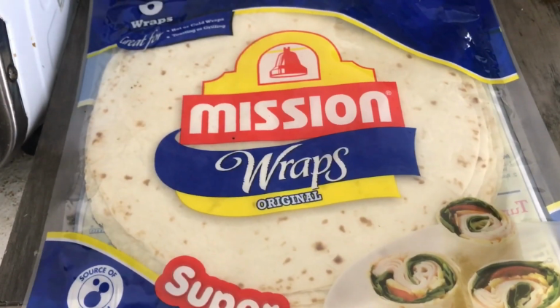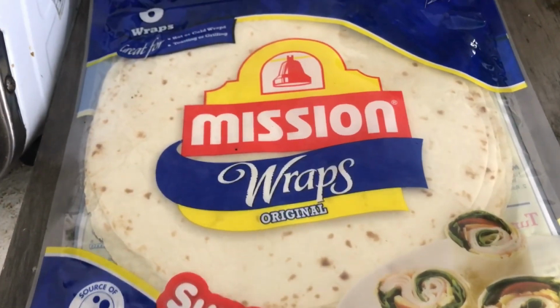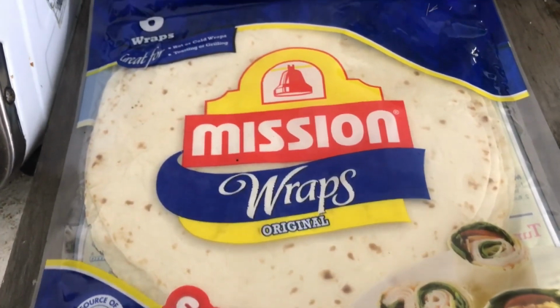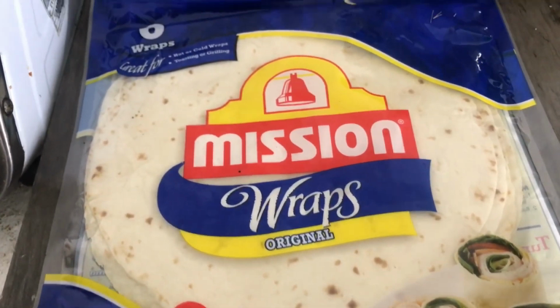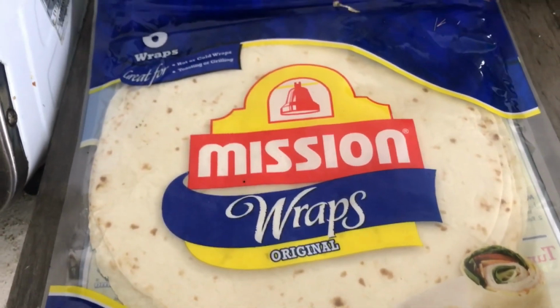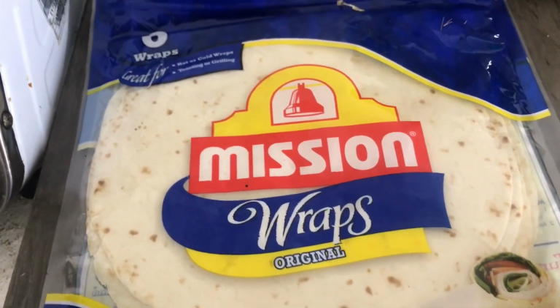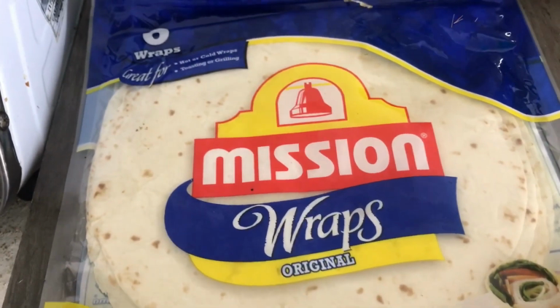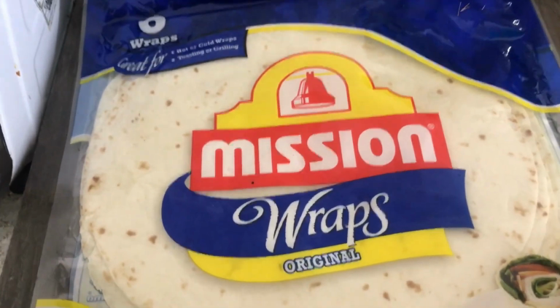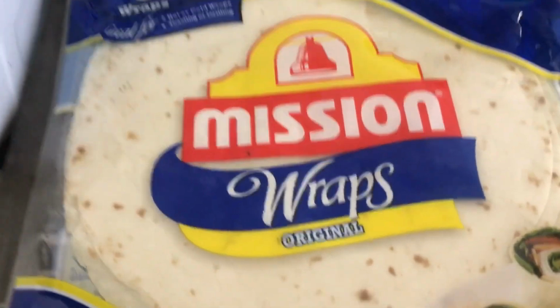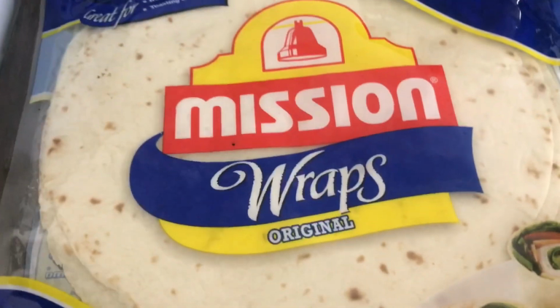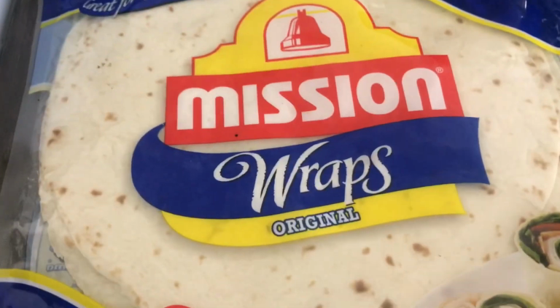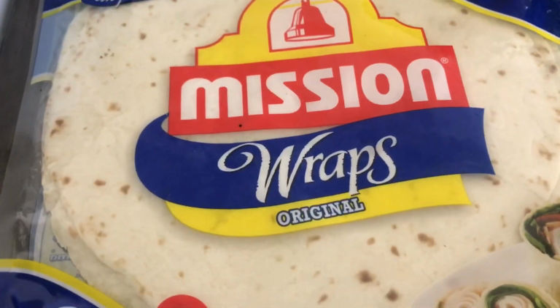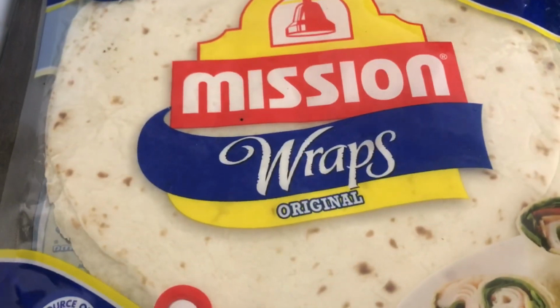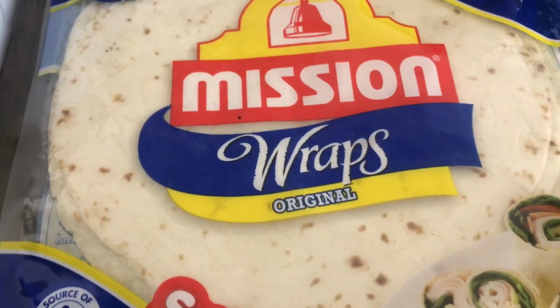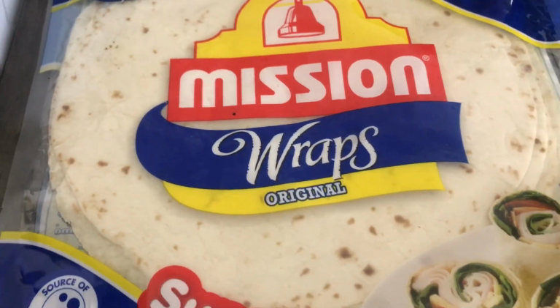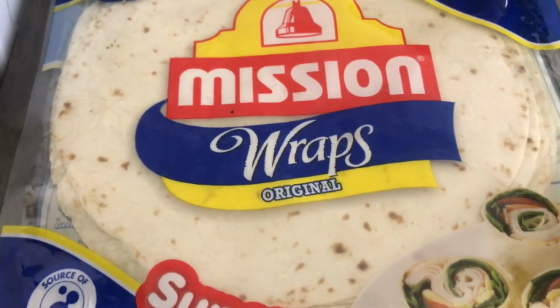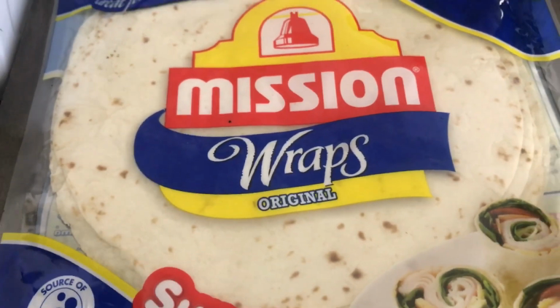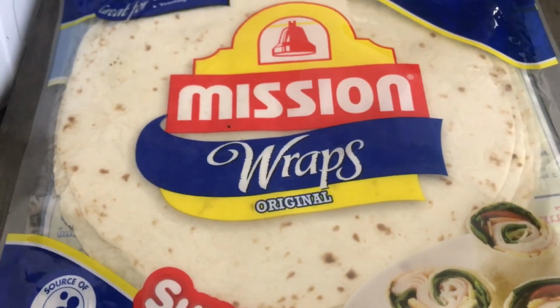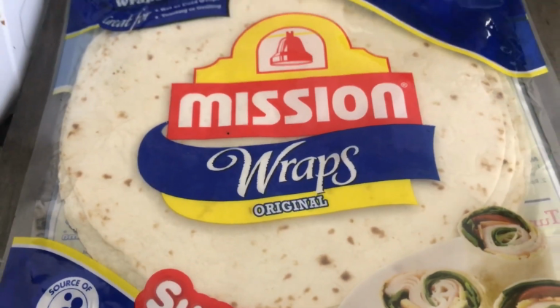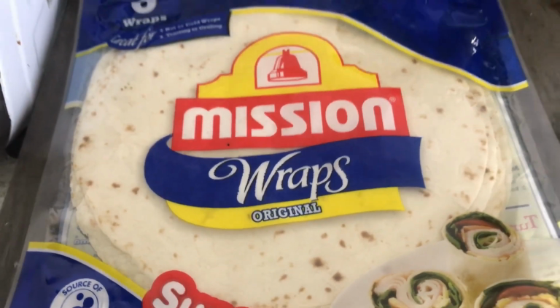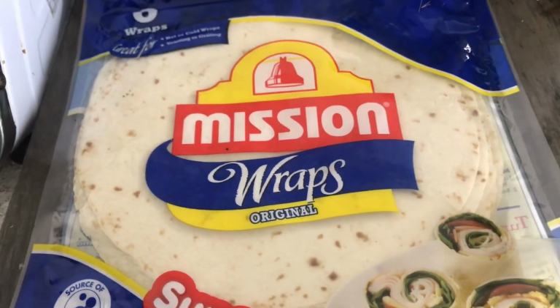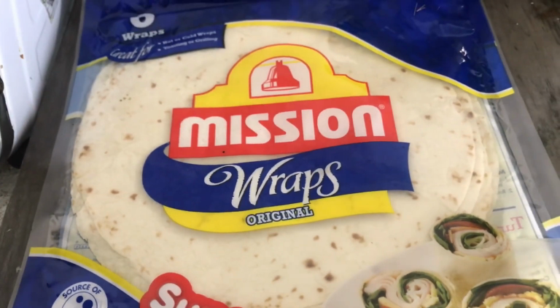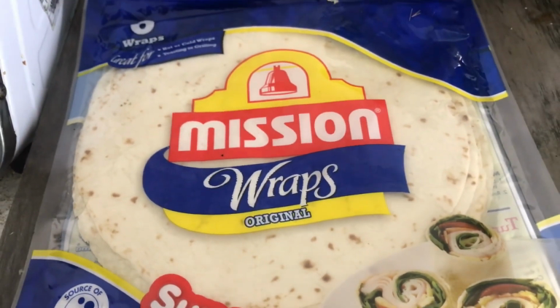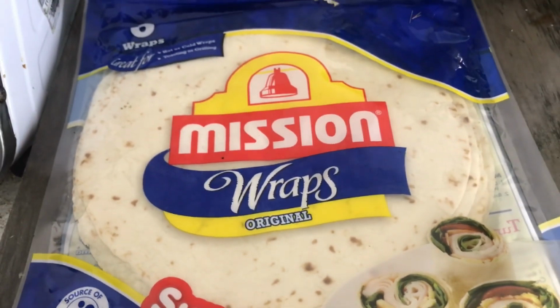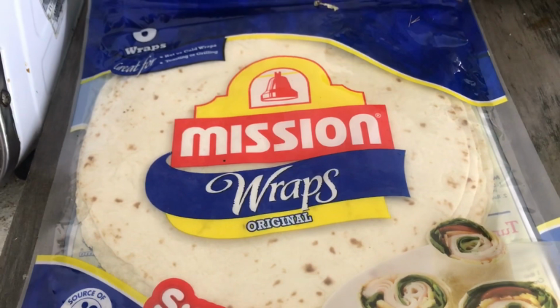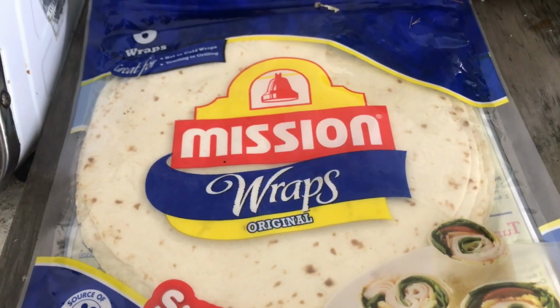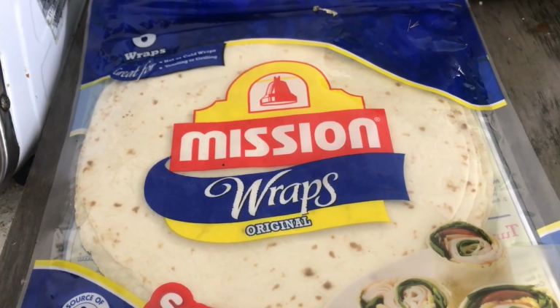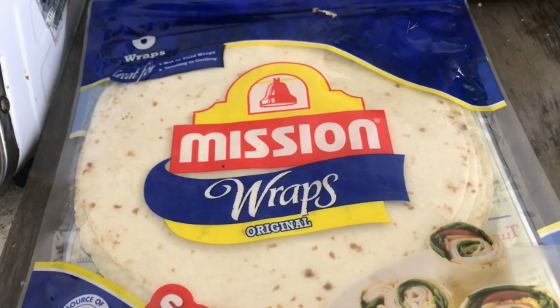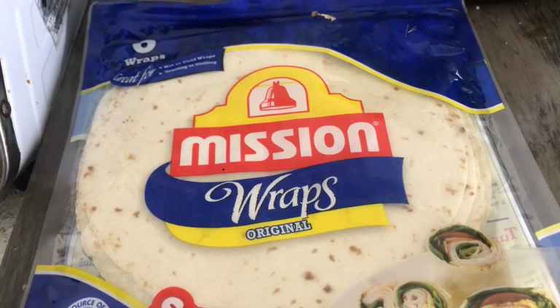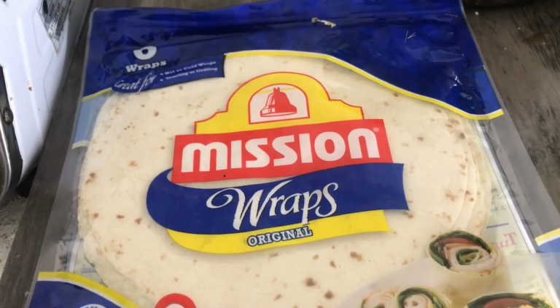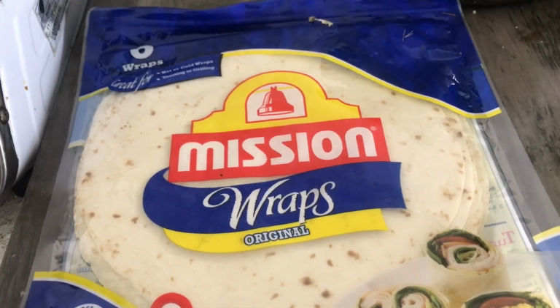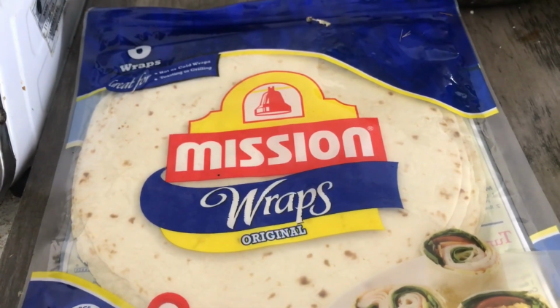So, this is the bread we're going to use. You can use this for tacos. There we go.